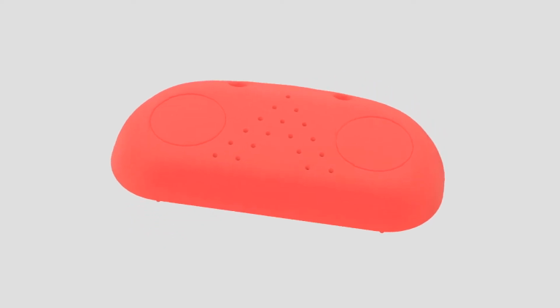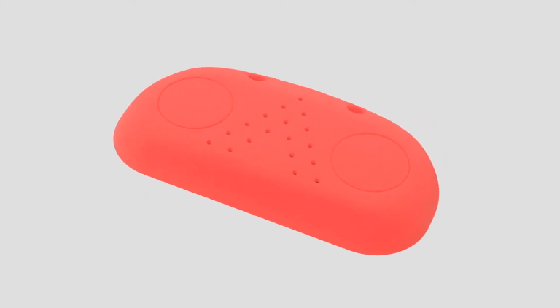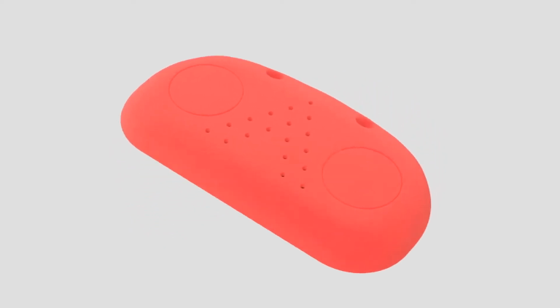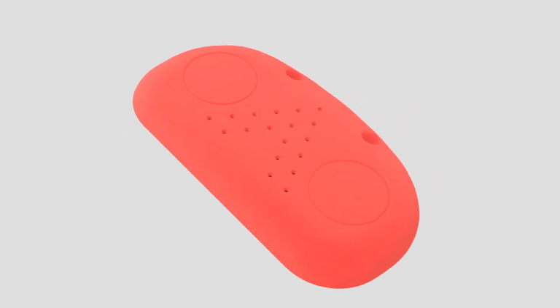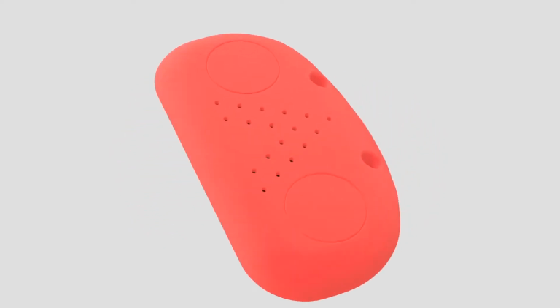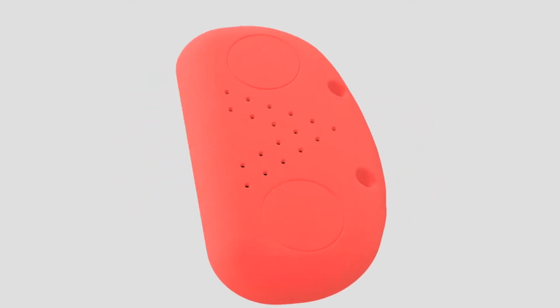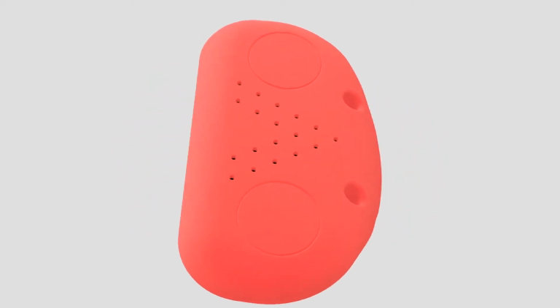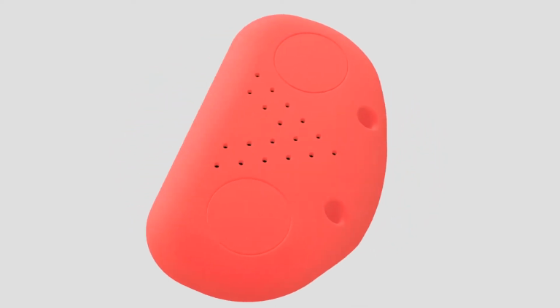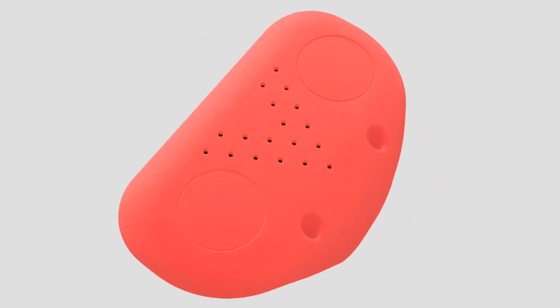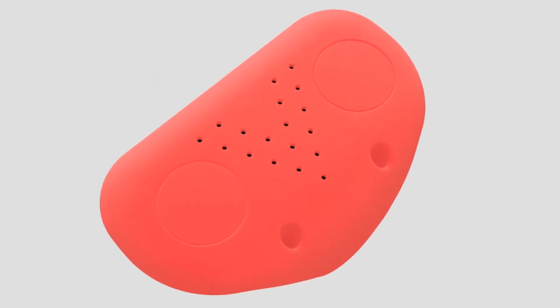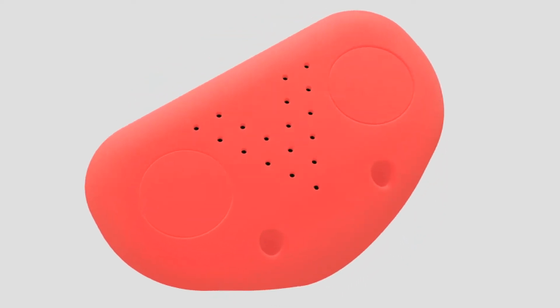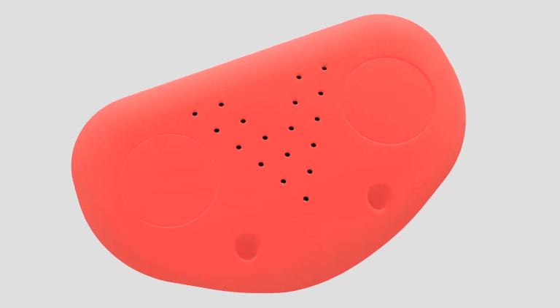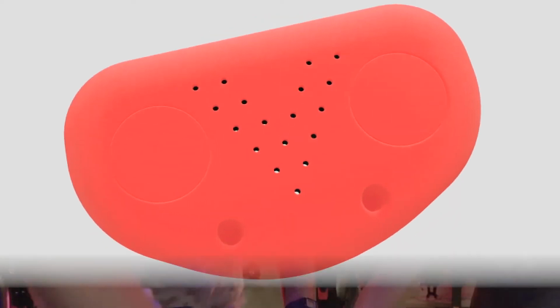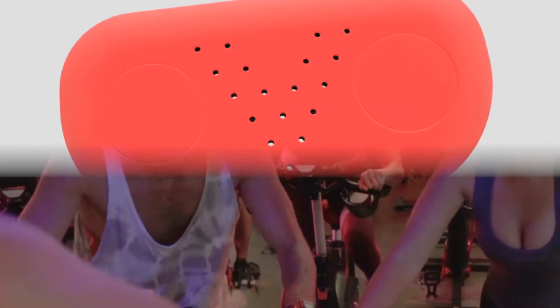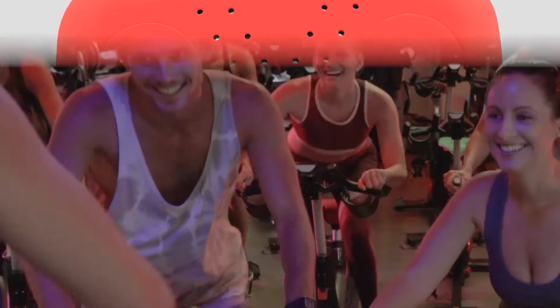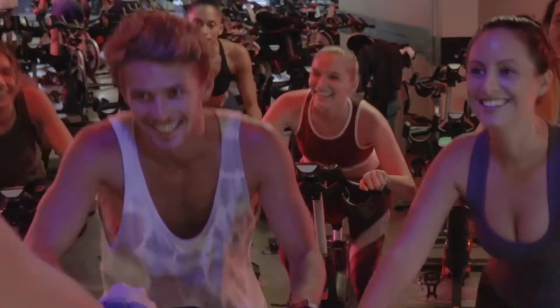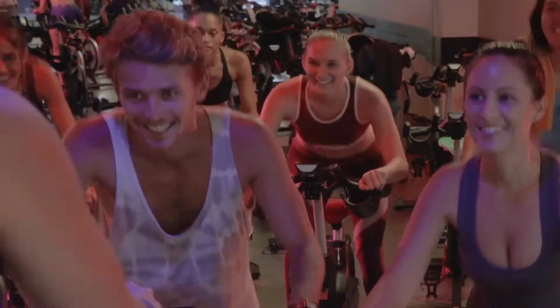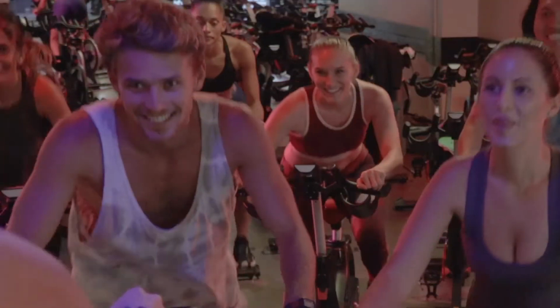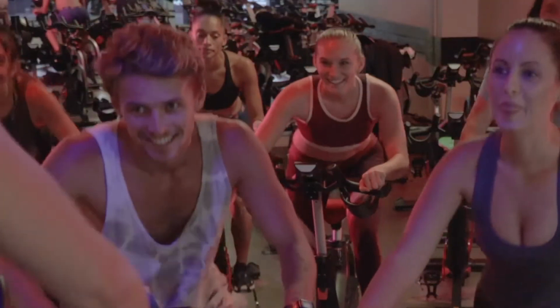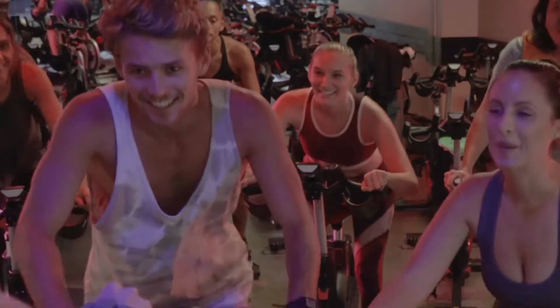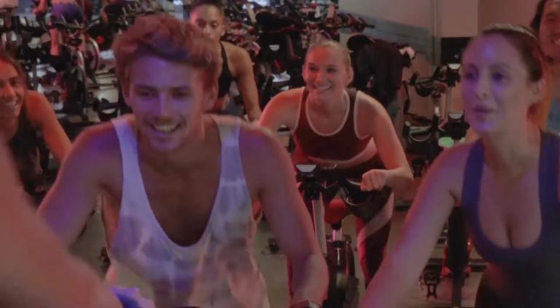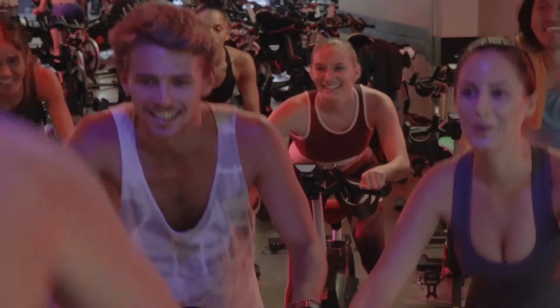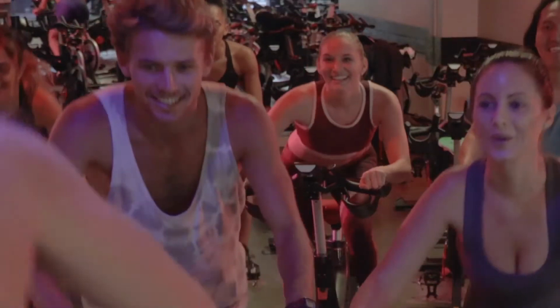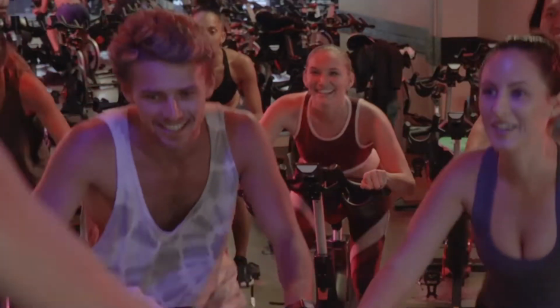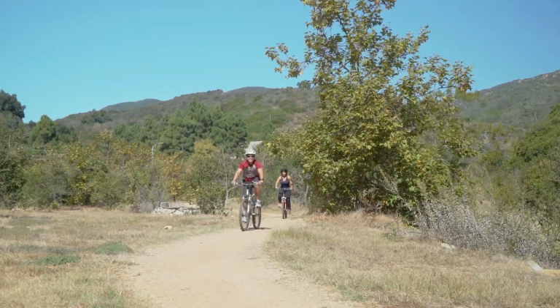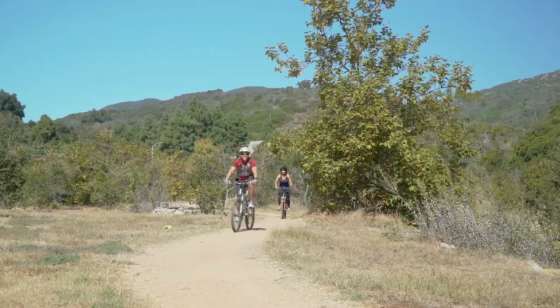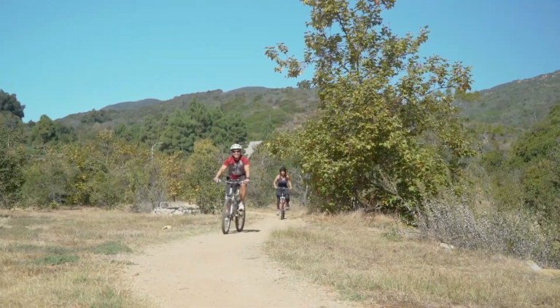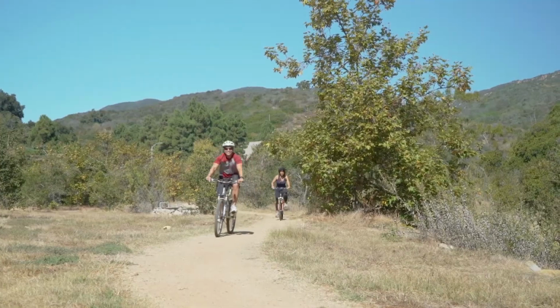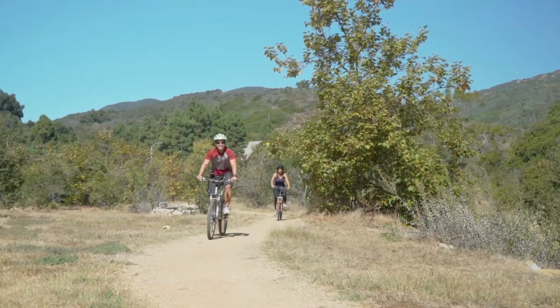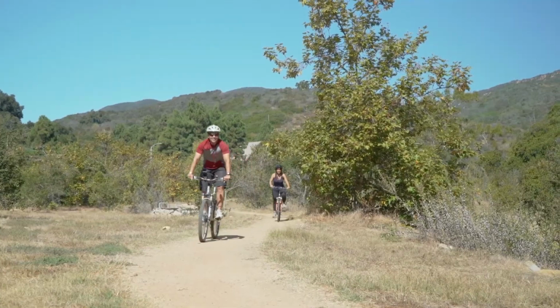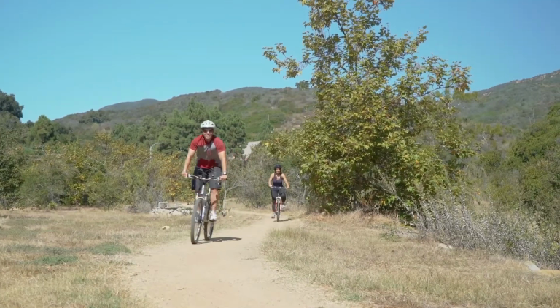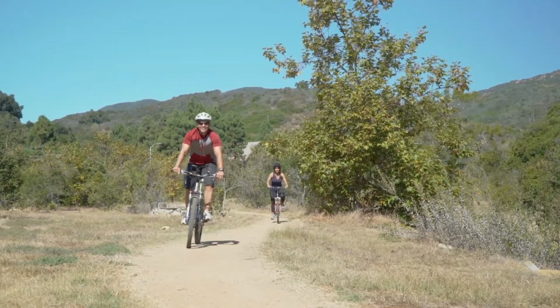The V-Seat makes happy crotches on all types of cyclists, whether you're a spin class hero or a mountain slope racer.